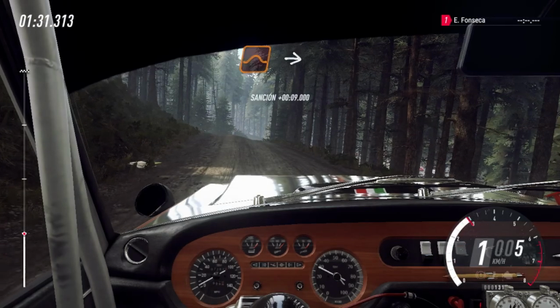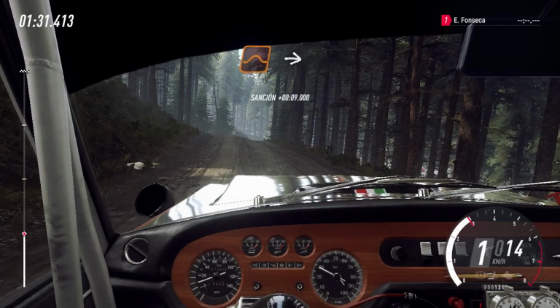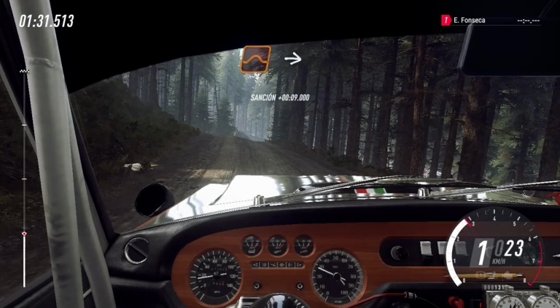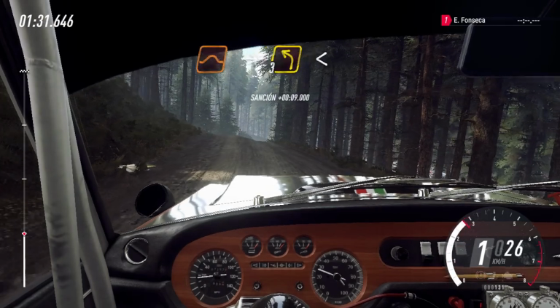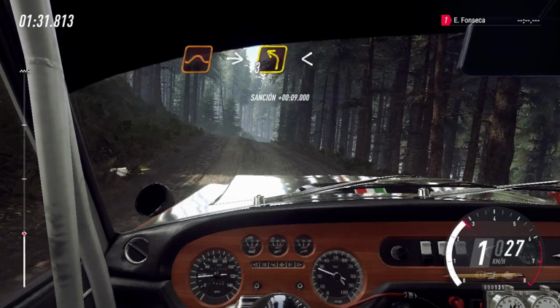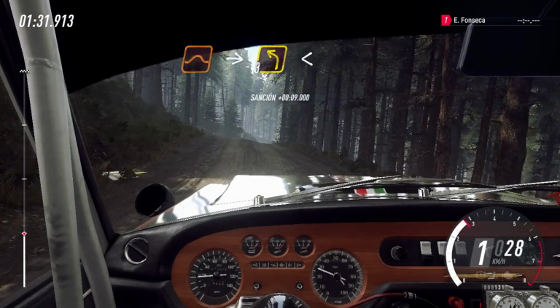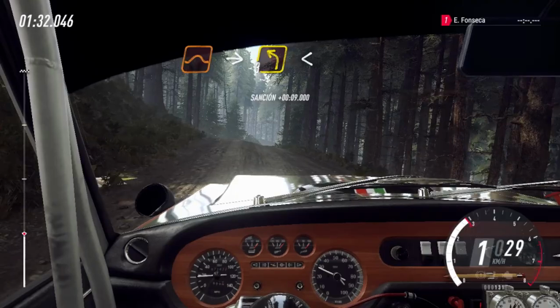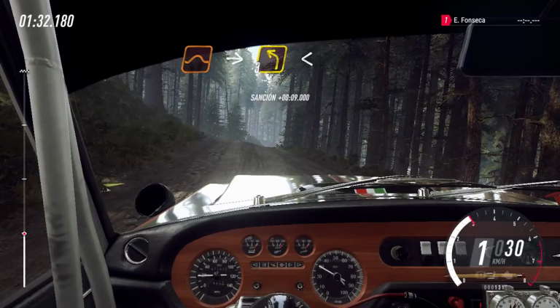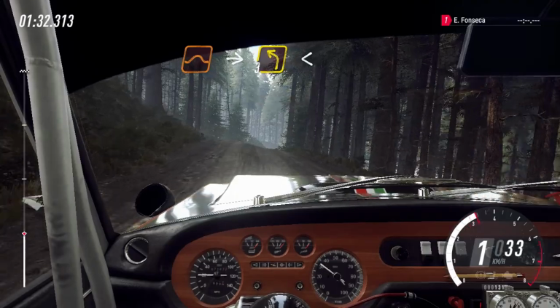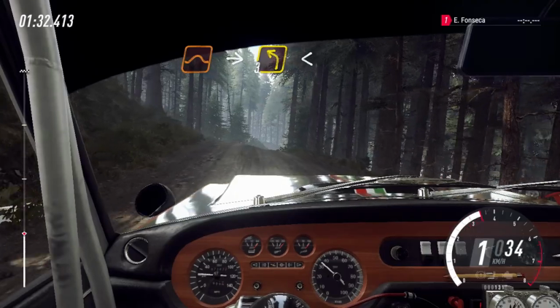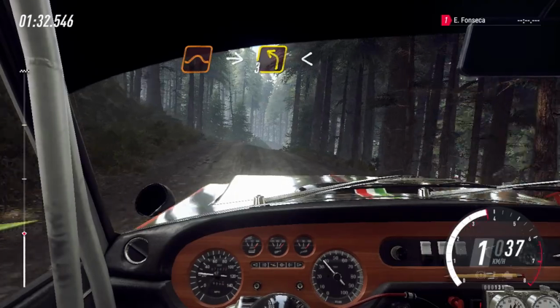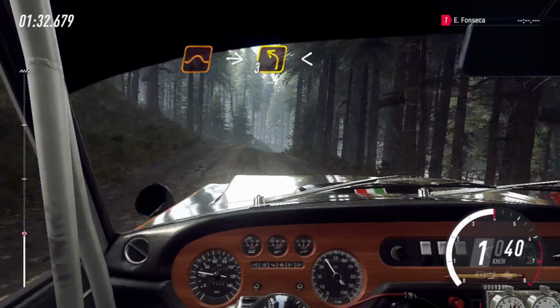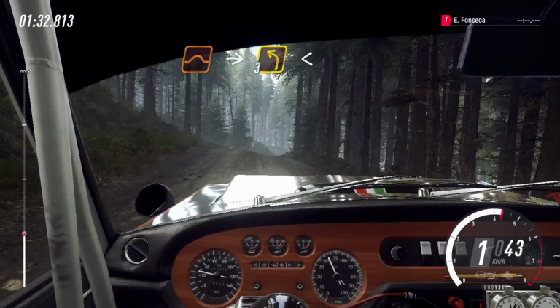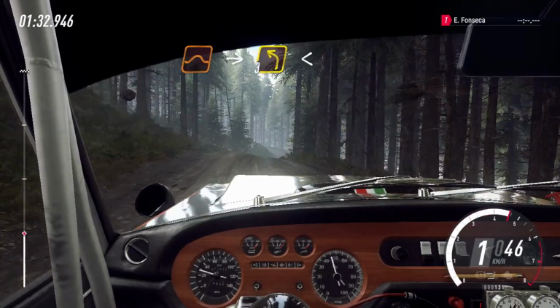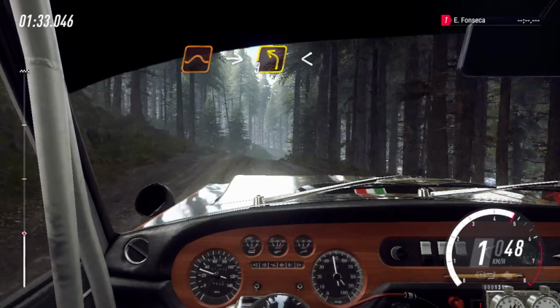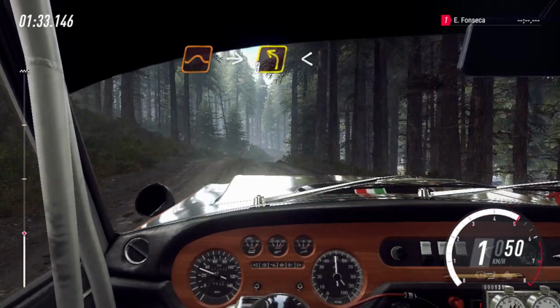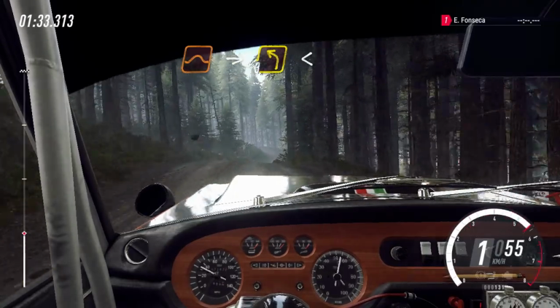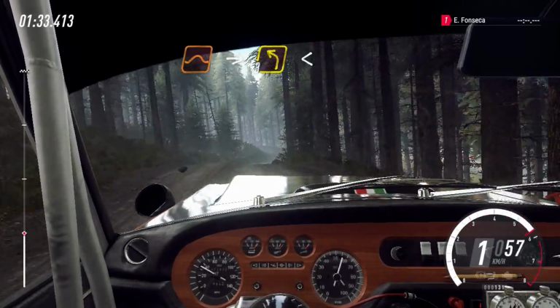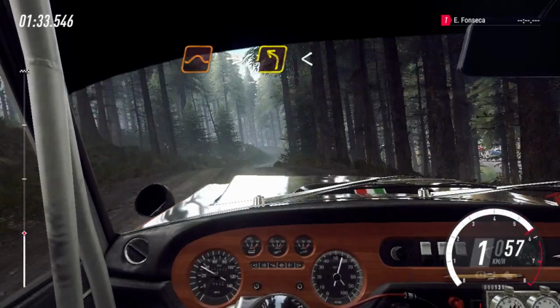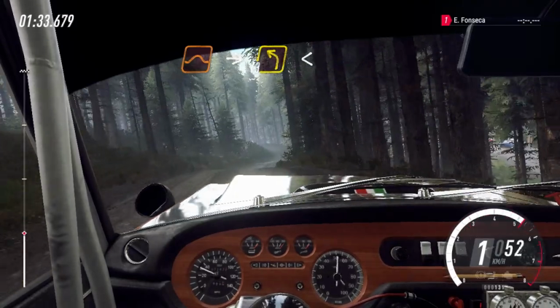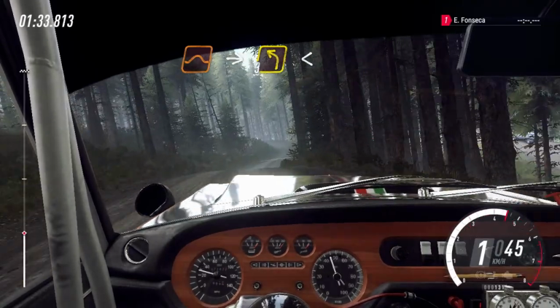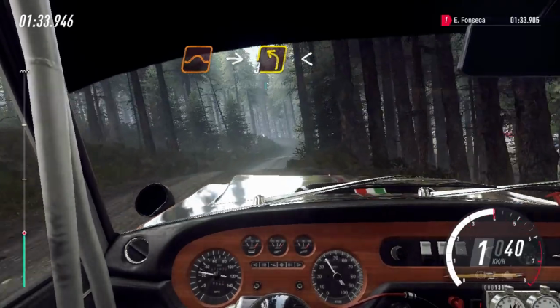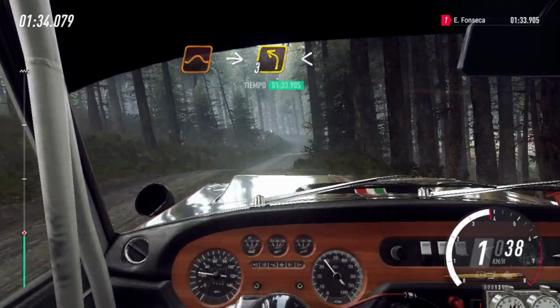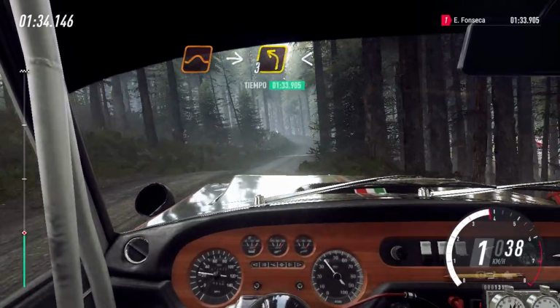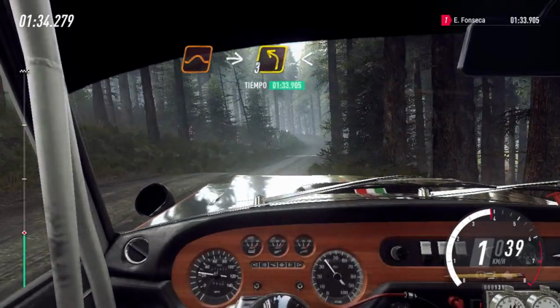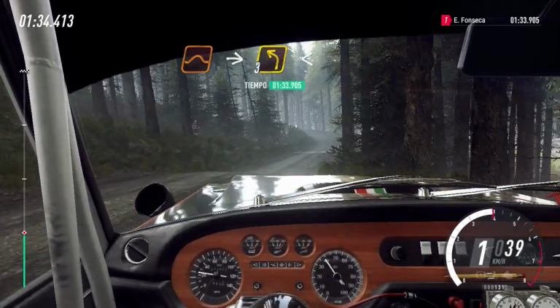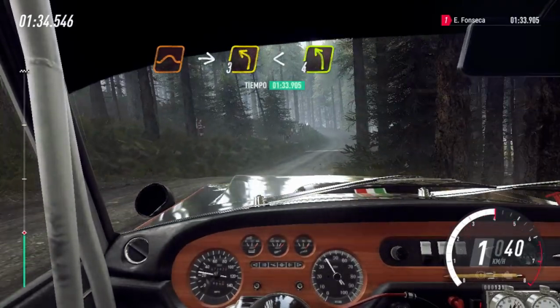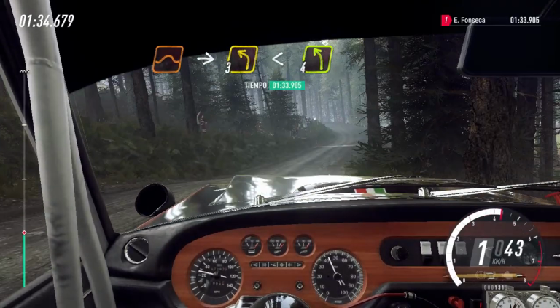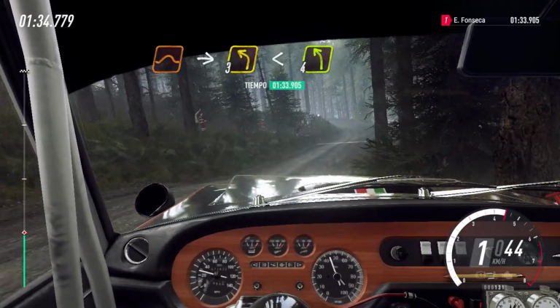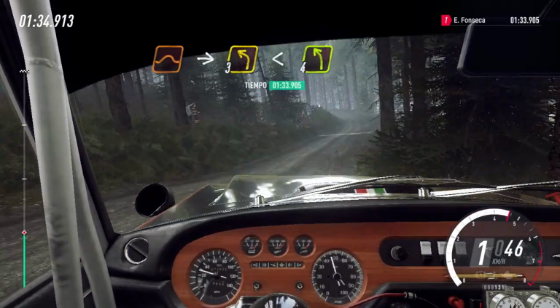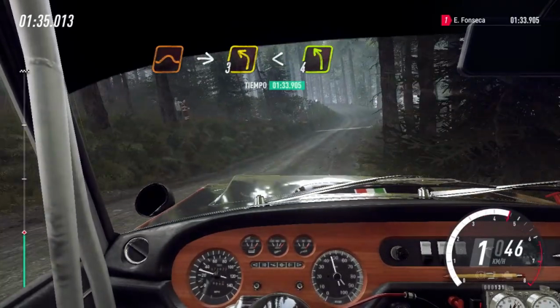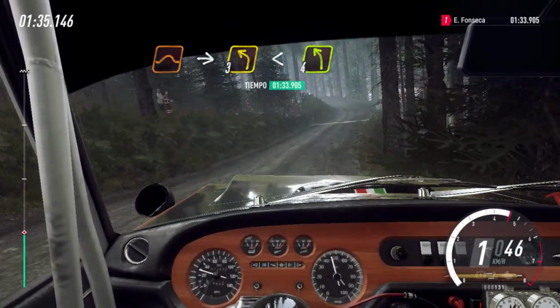E esquerda 3, longa. Abre sobre alto. E mantenha a direita. E esquerda 4 sobre alto.